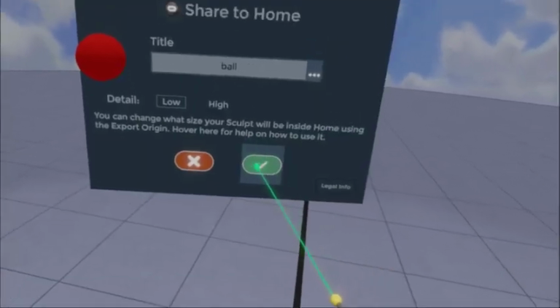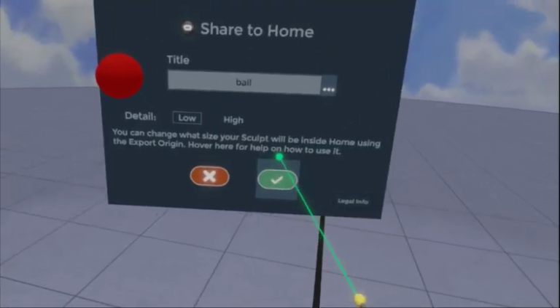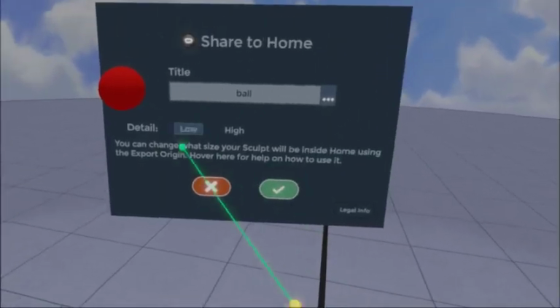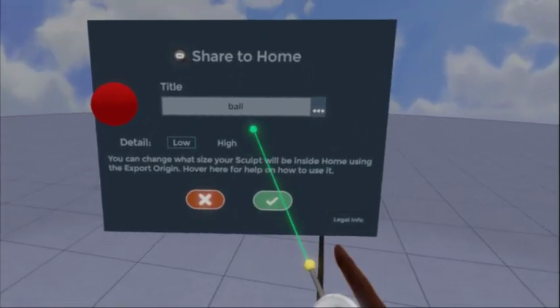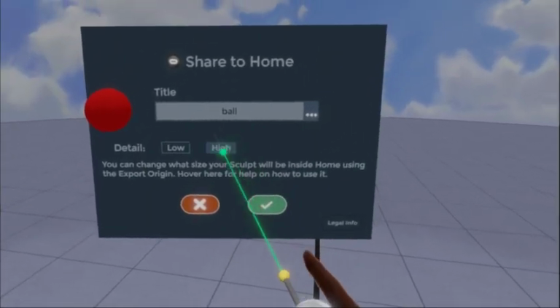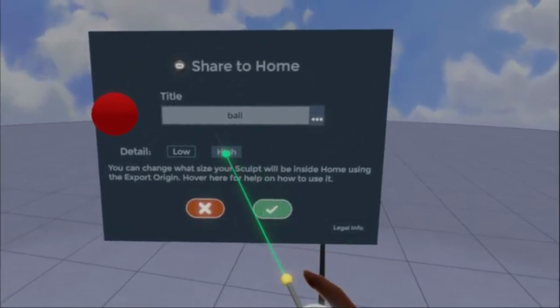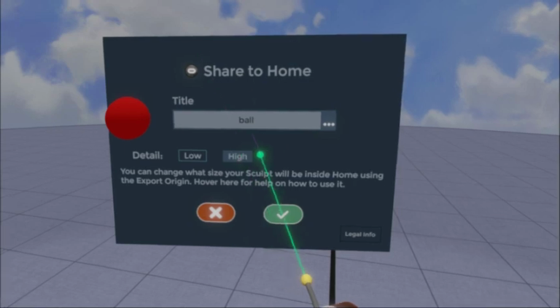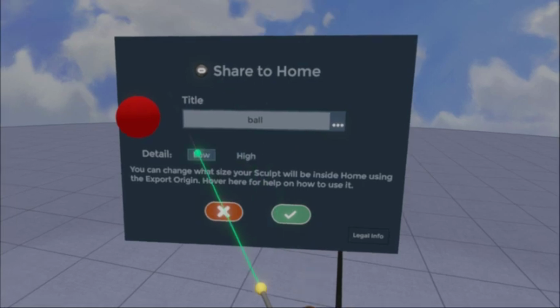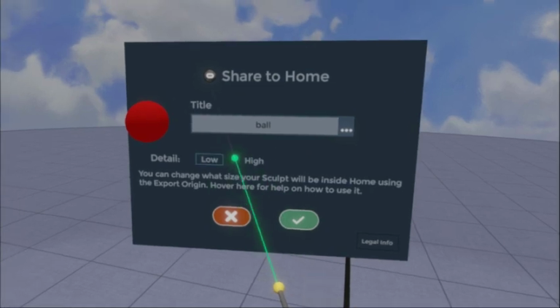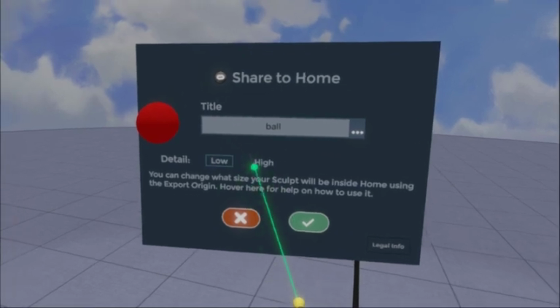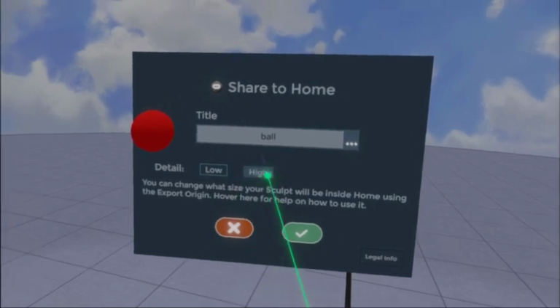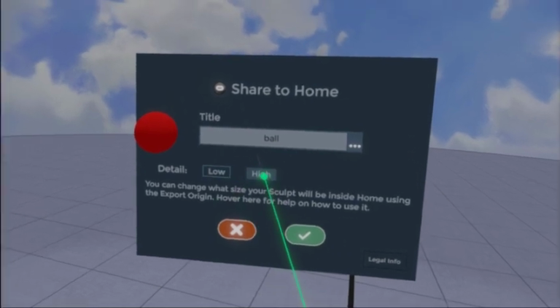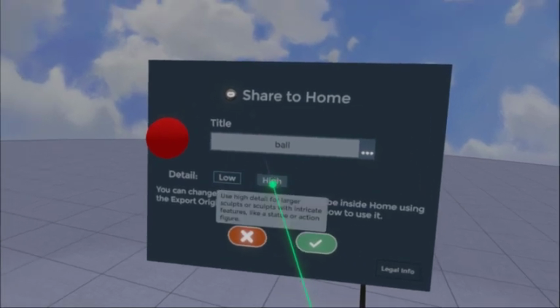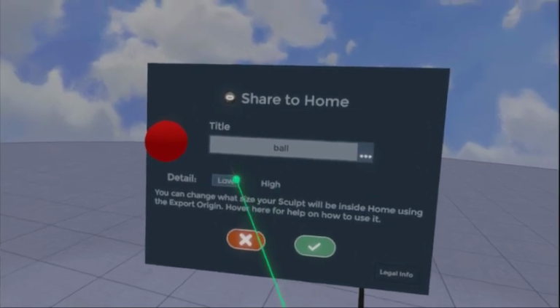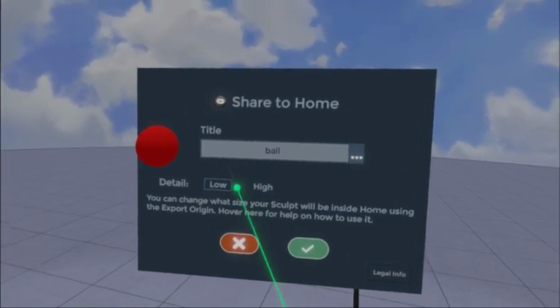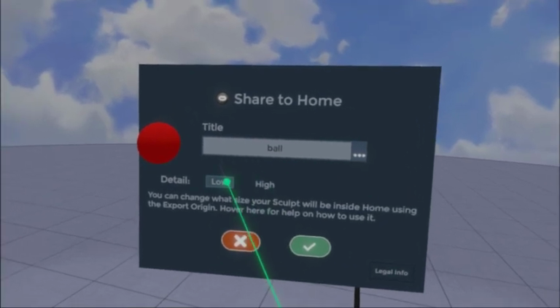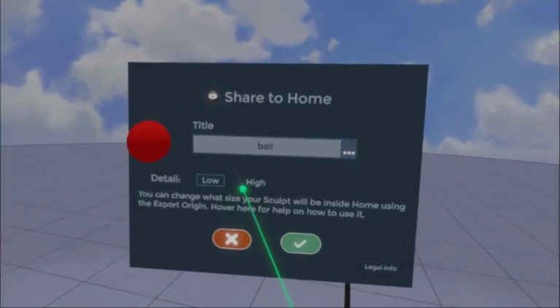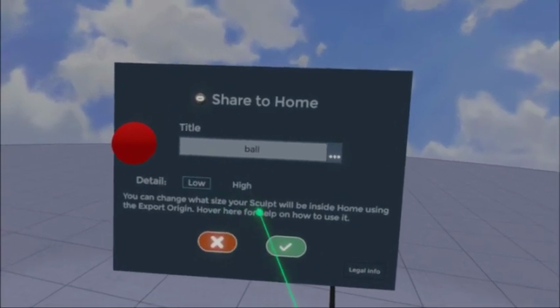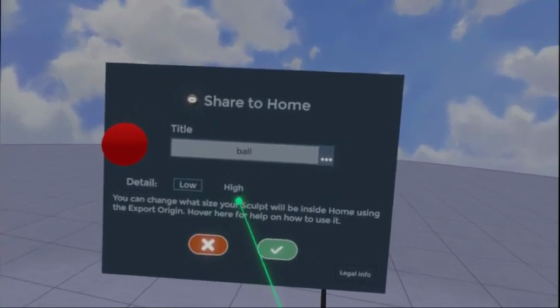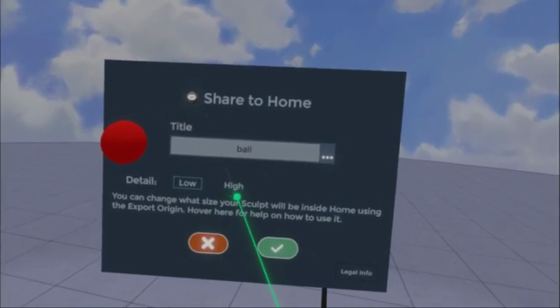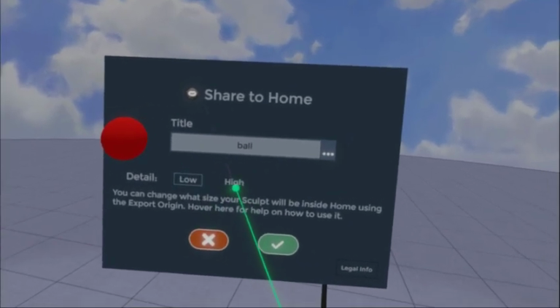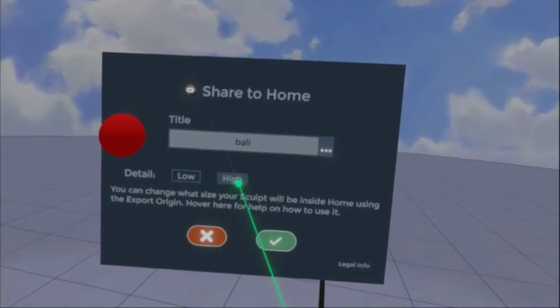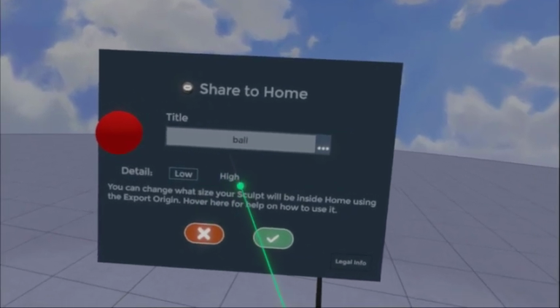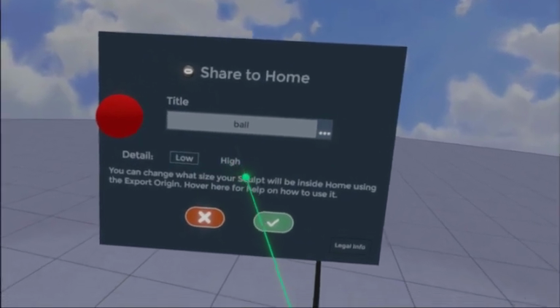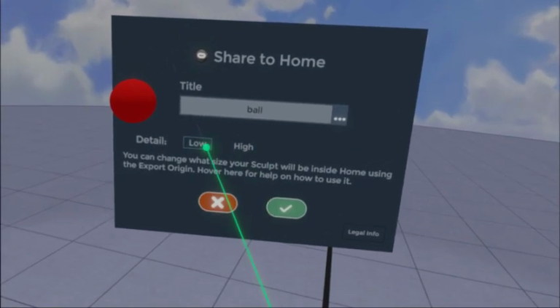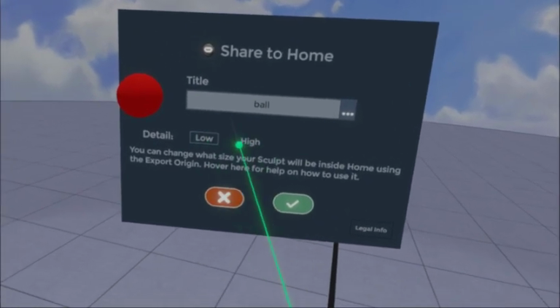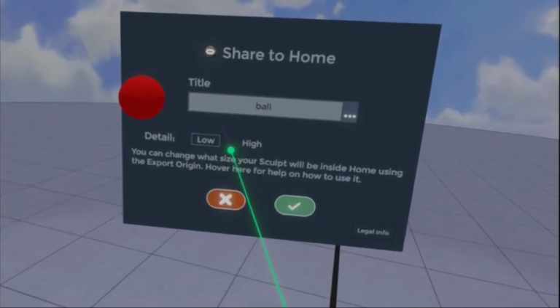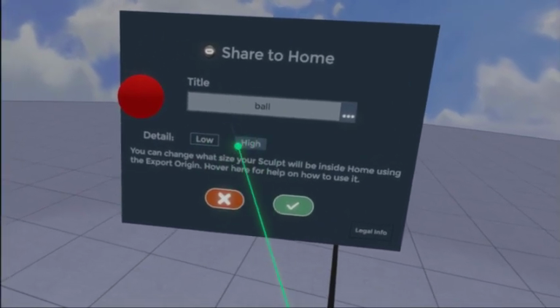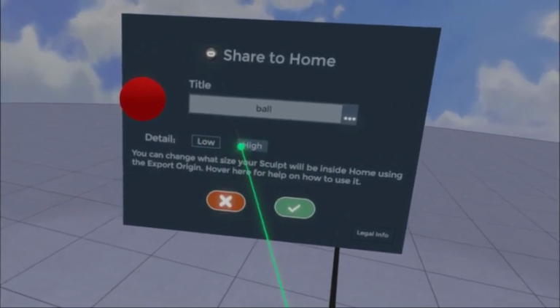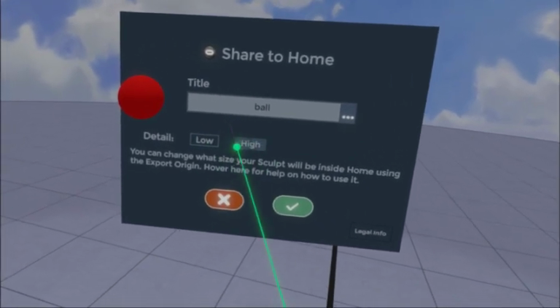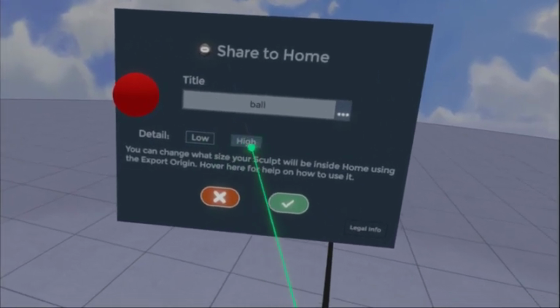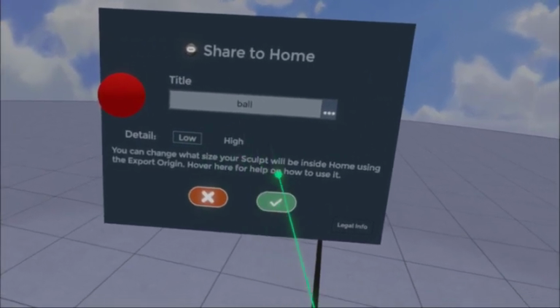Whatever you want to call it. You can choose your detail level. I've just been using low — I haven't really noticed a lot of difference between low and high.